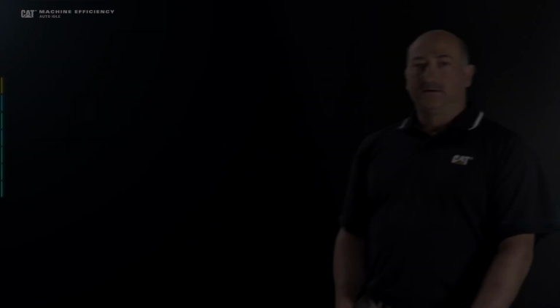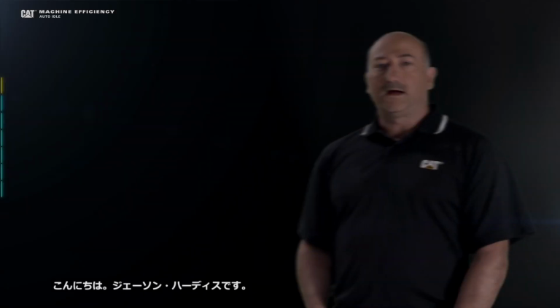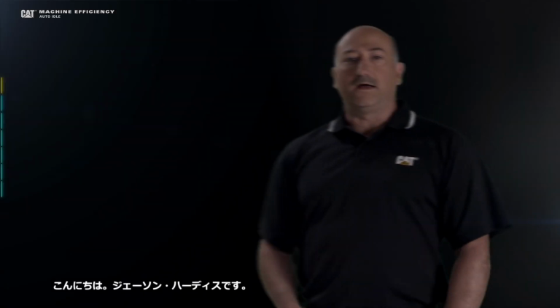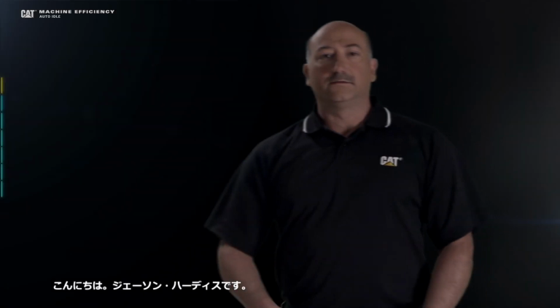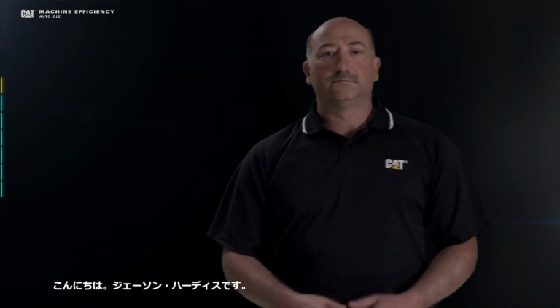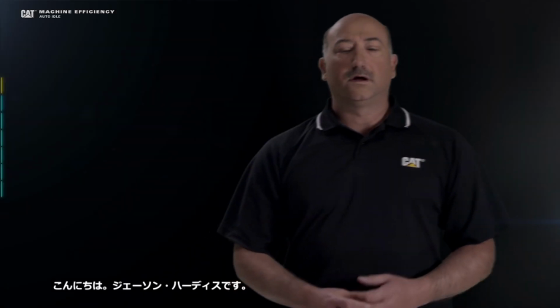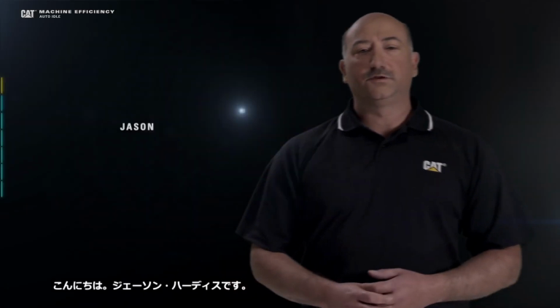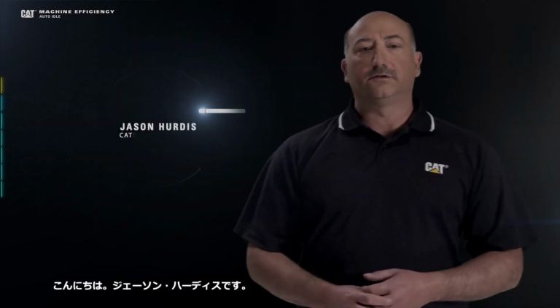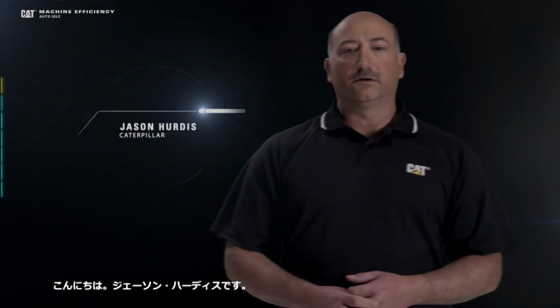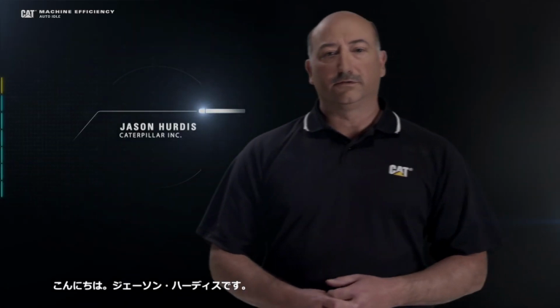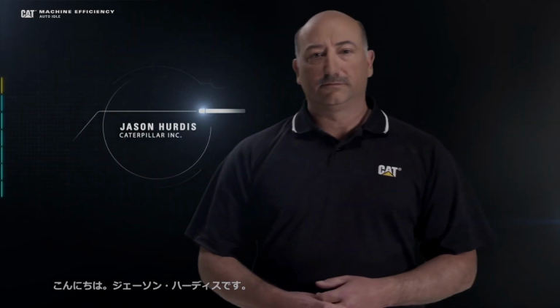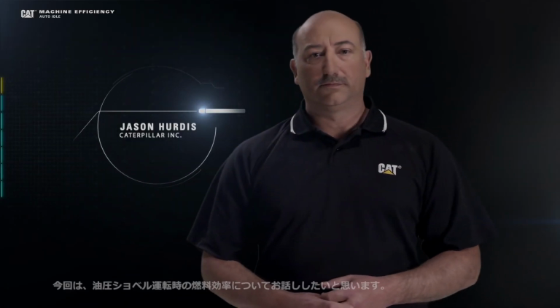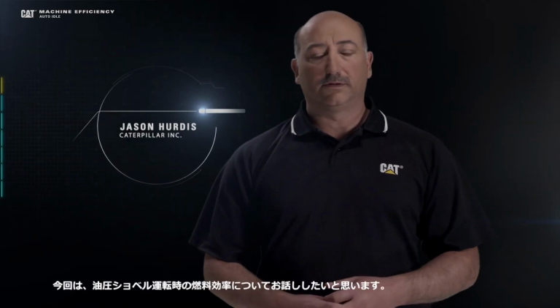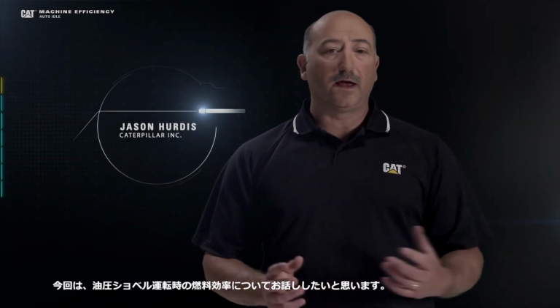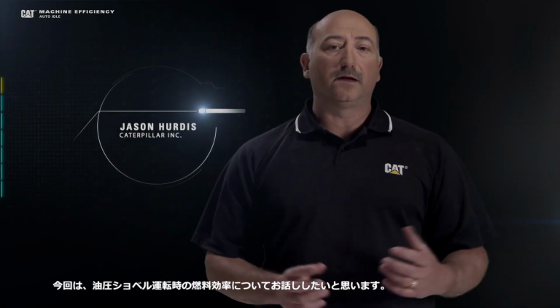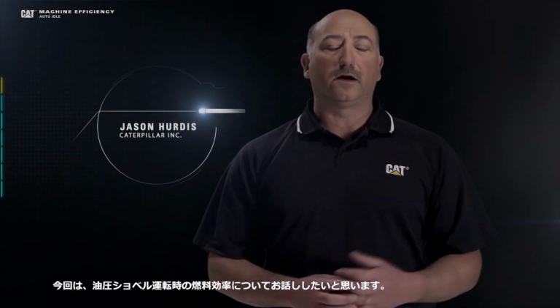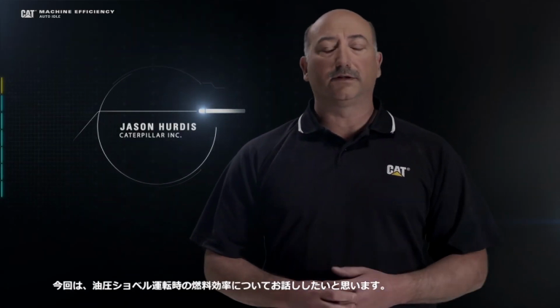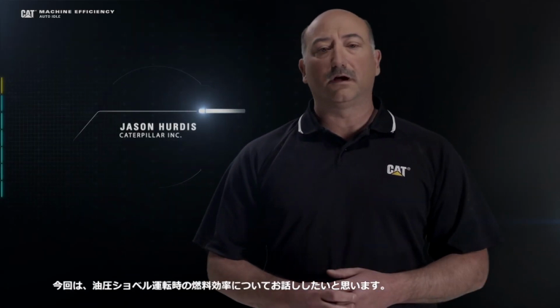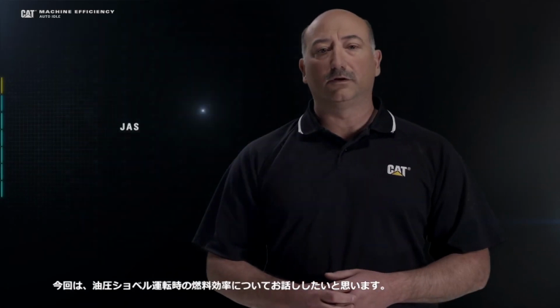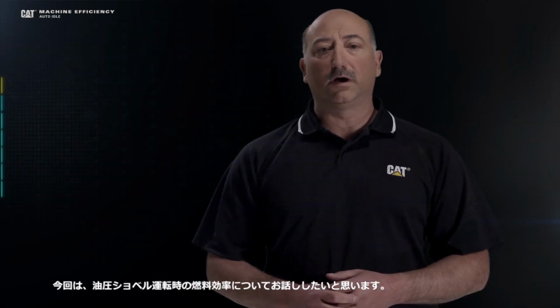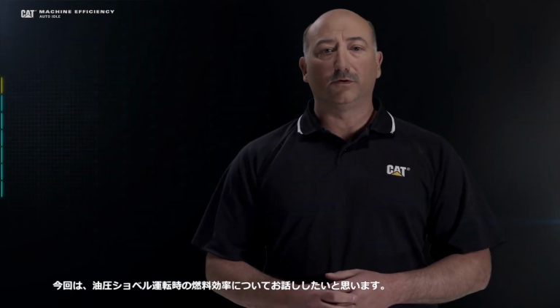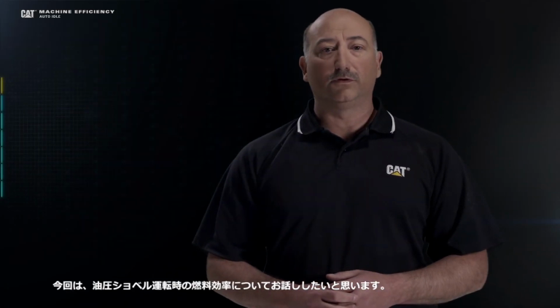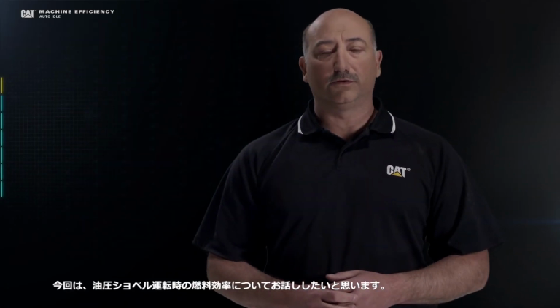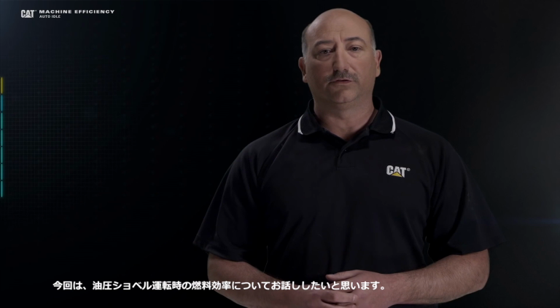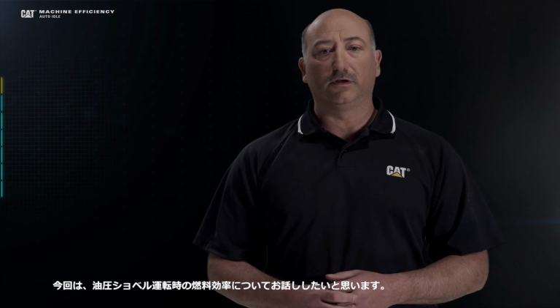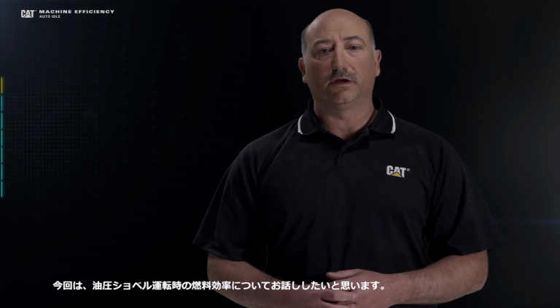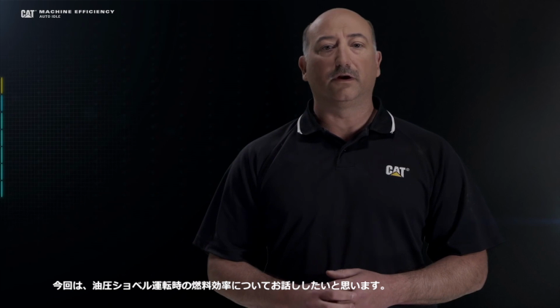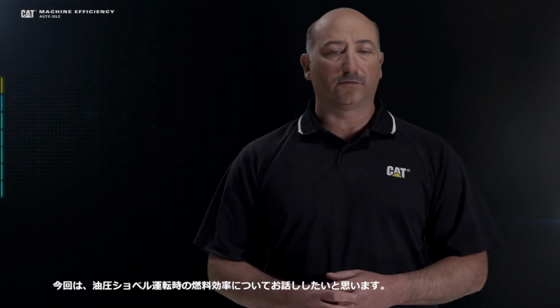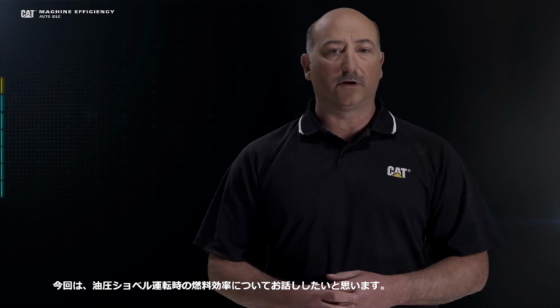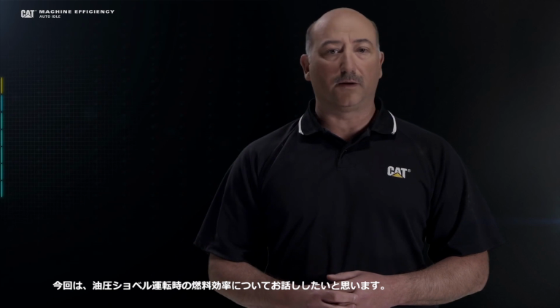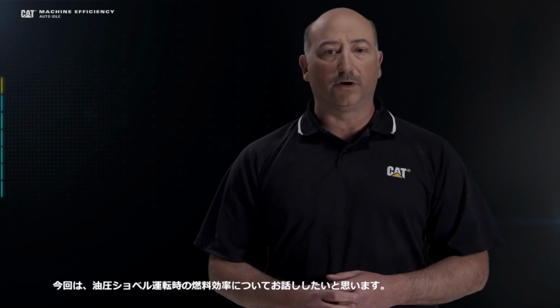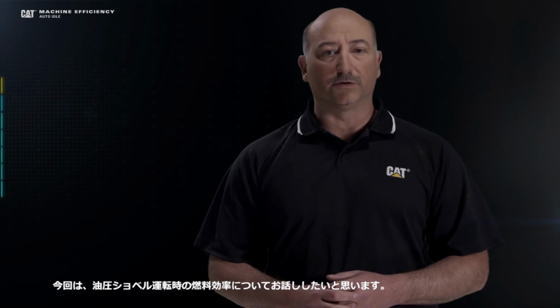Hi, I'm Jason Hurtis, and today I'd like to talk to you about fuel efficiency in your excavator operations.